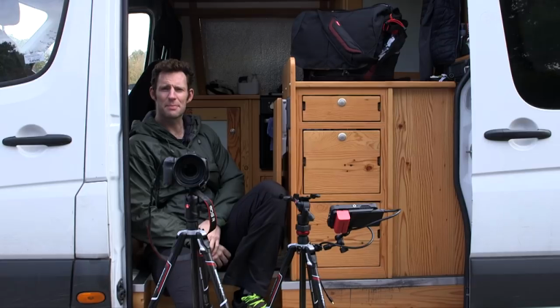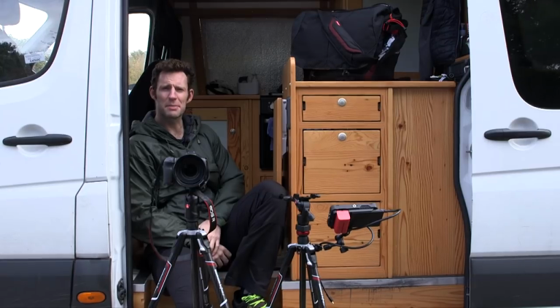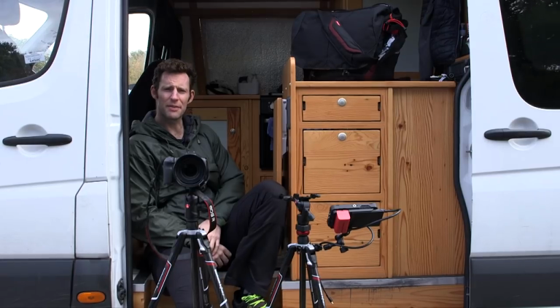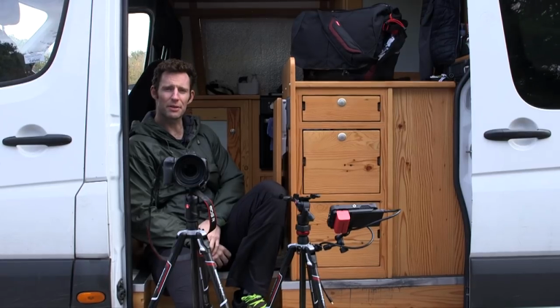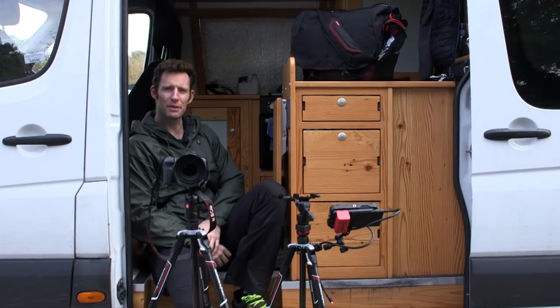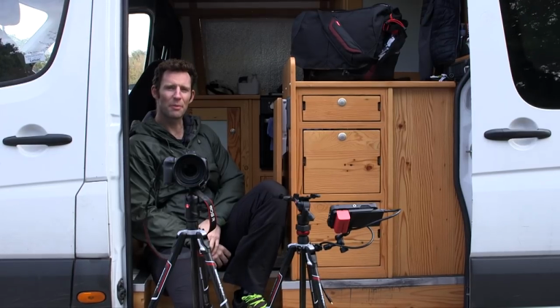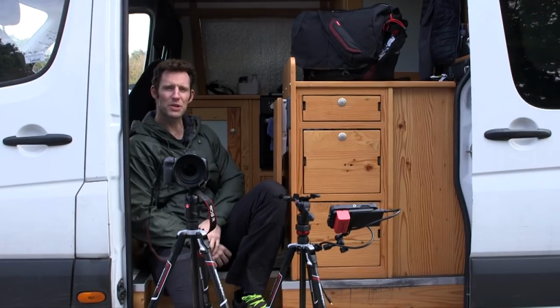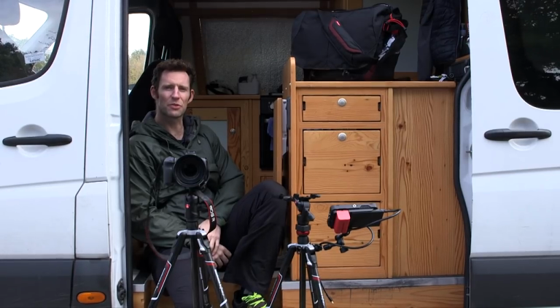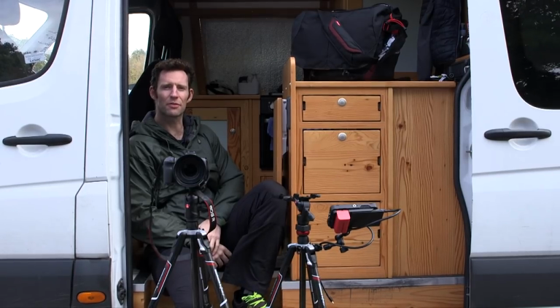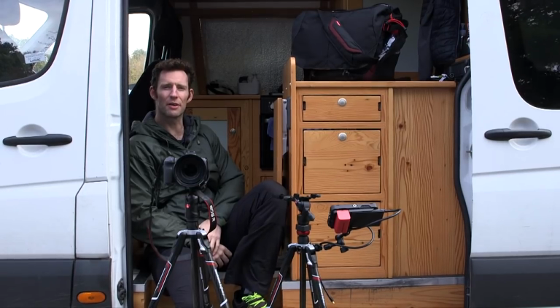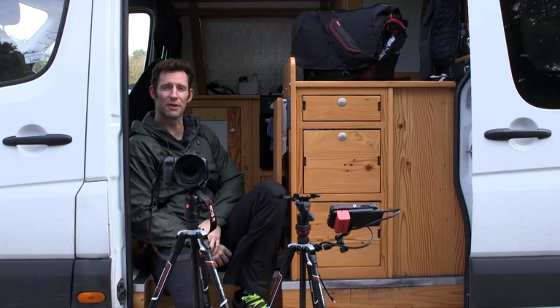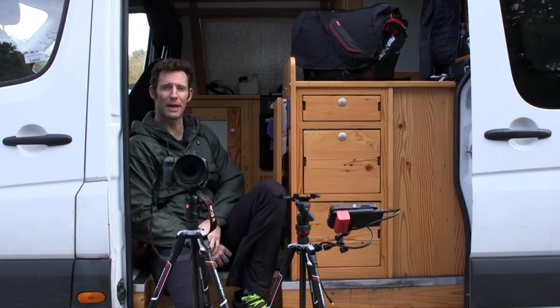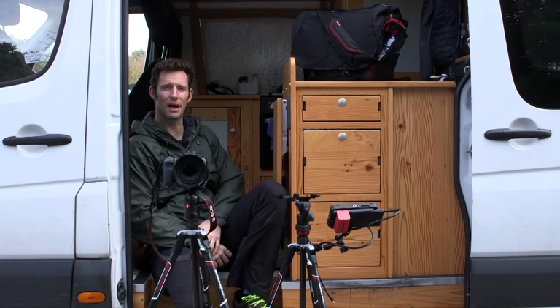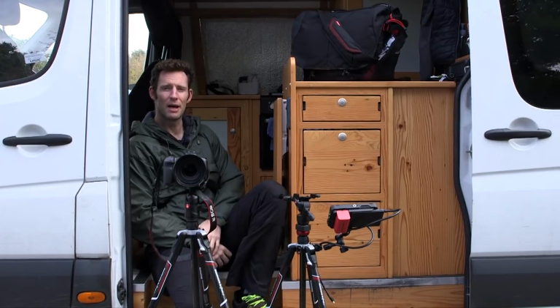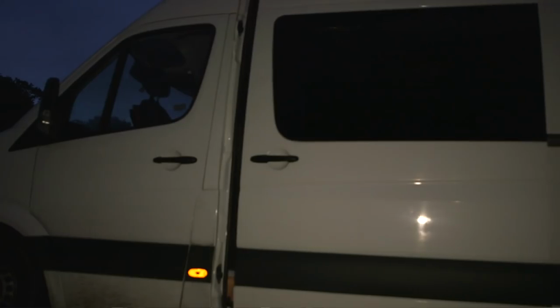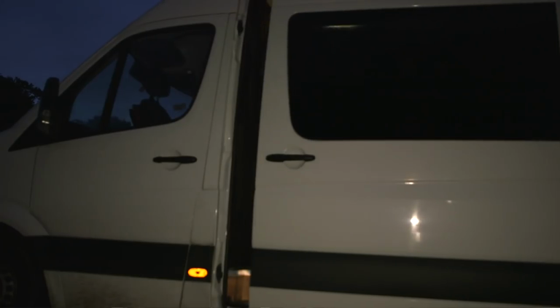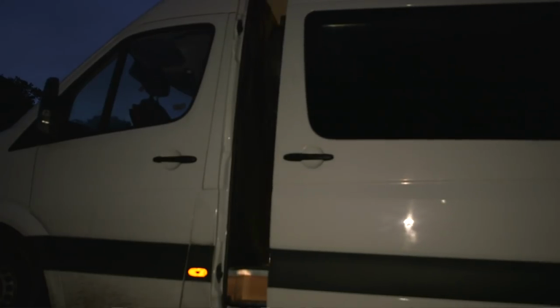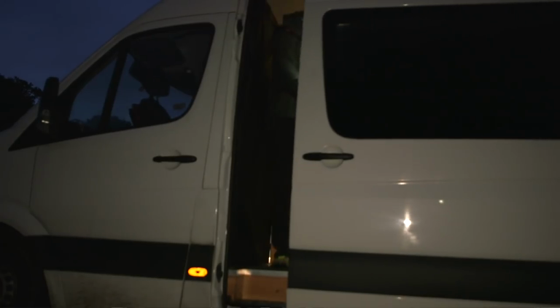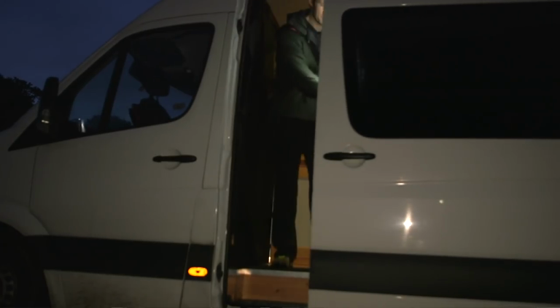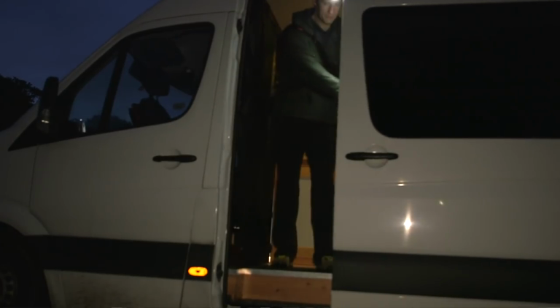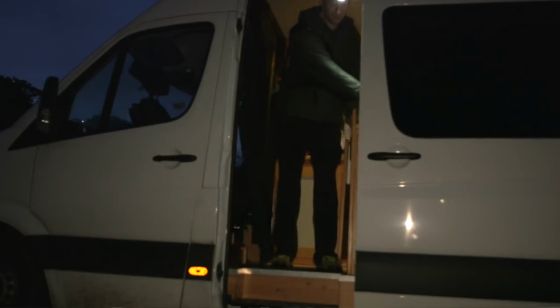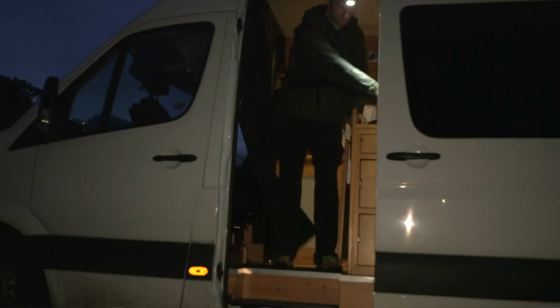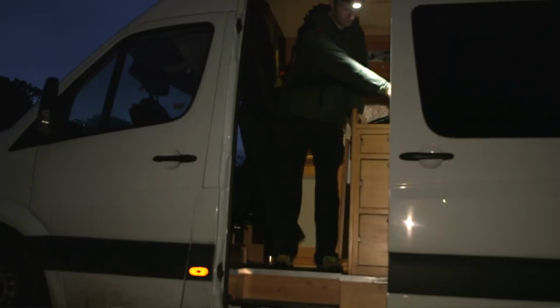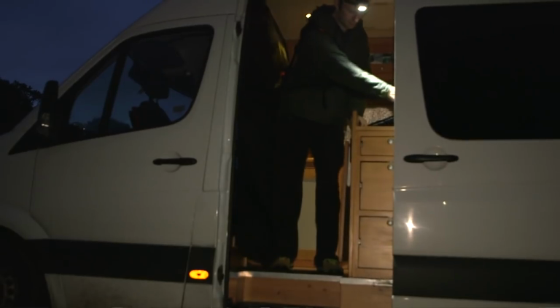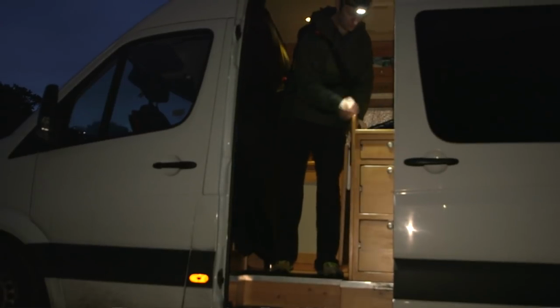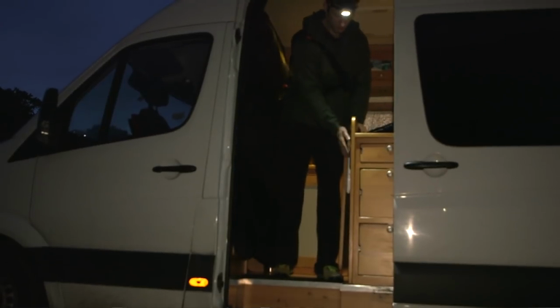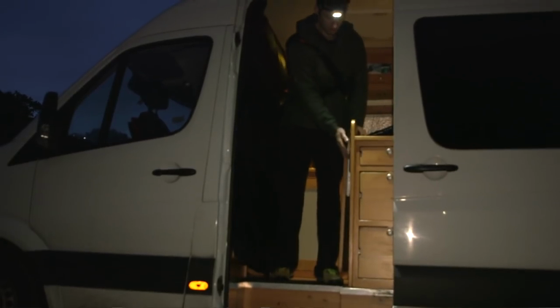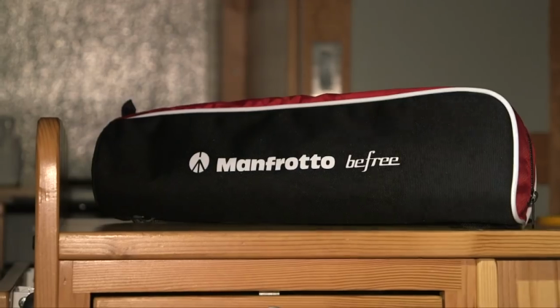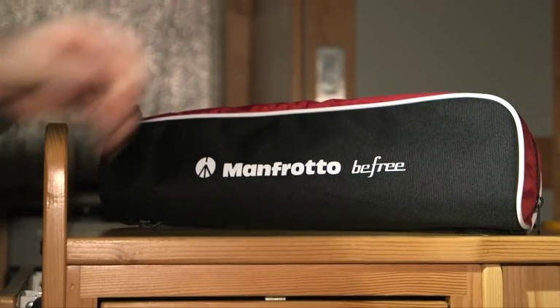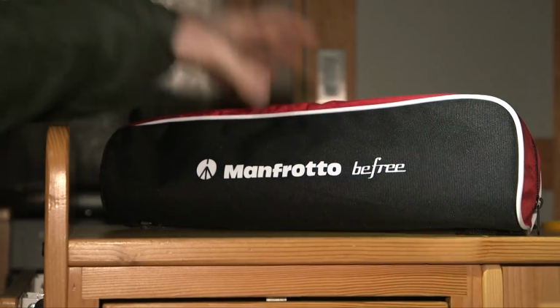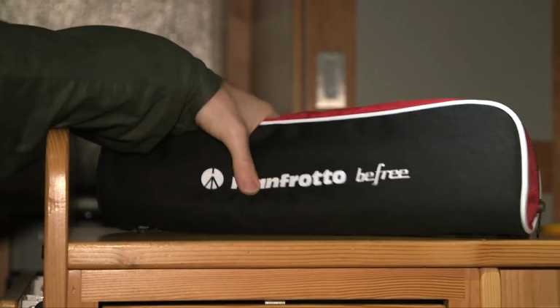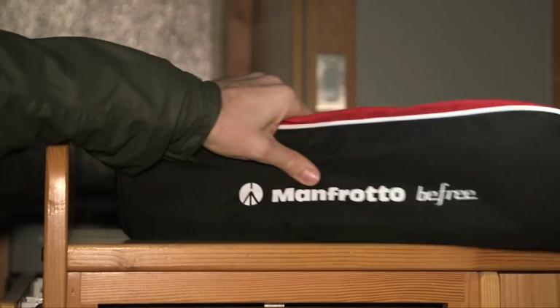My name is Dave Newton. I'm a professional photographer and filmmaker and I'm here at Newlands Corner down near Guildford to do a landscape shoot this morning.